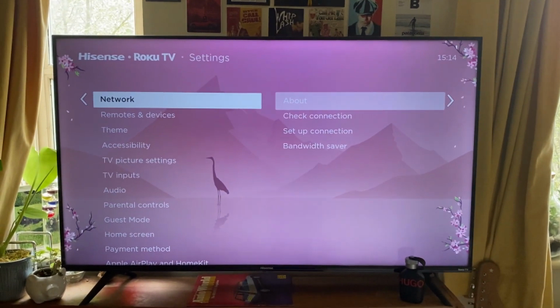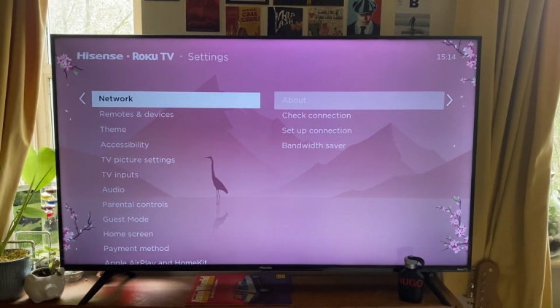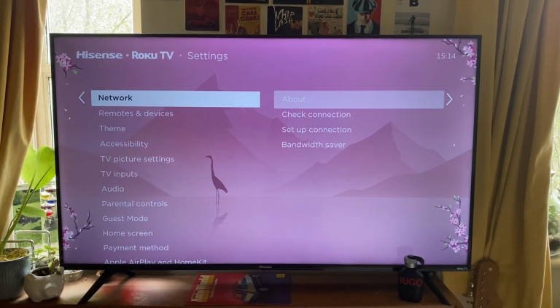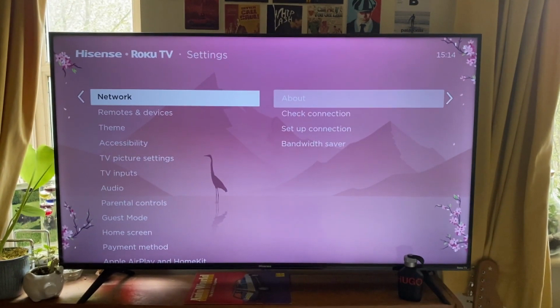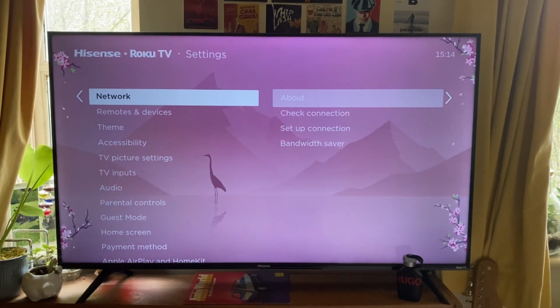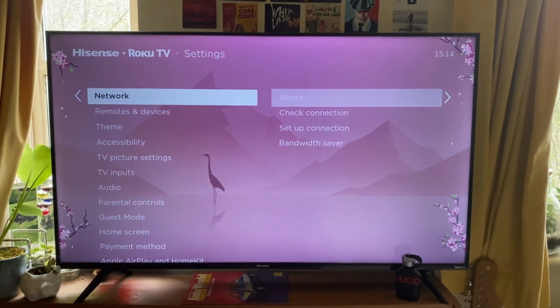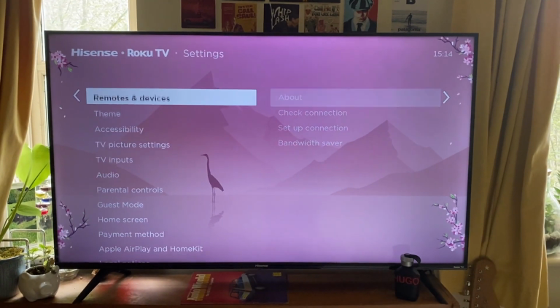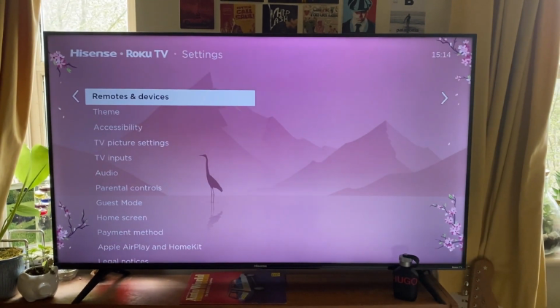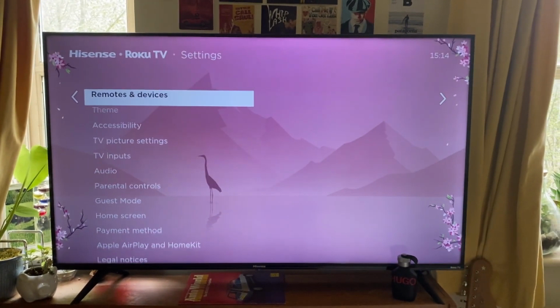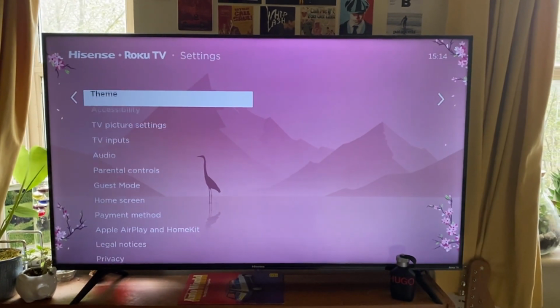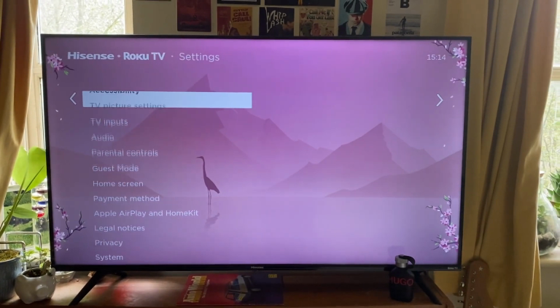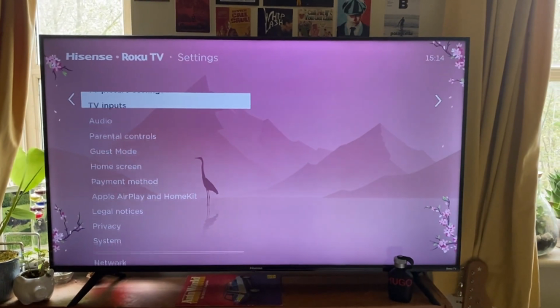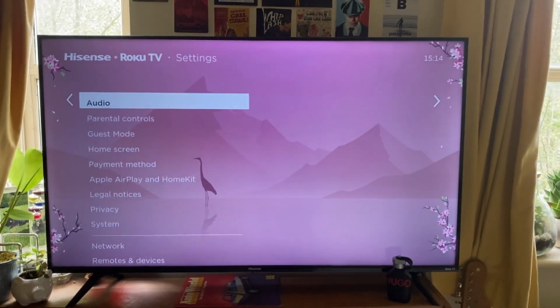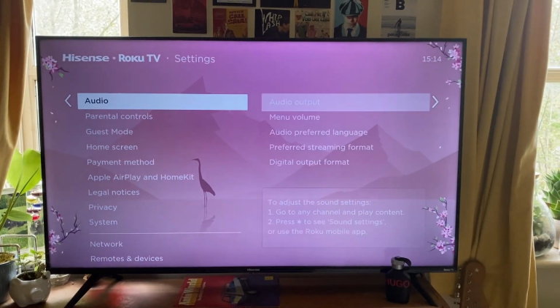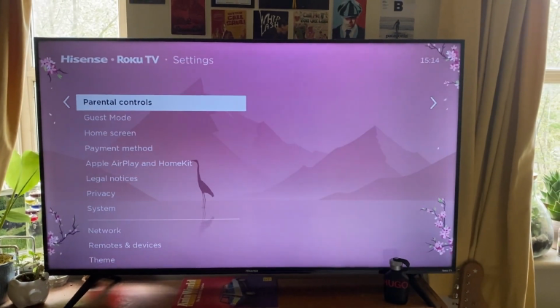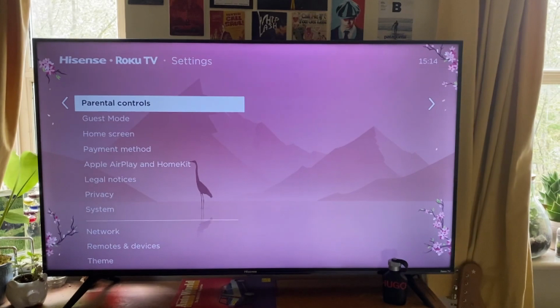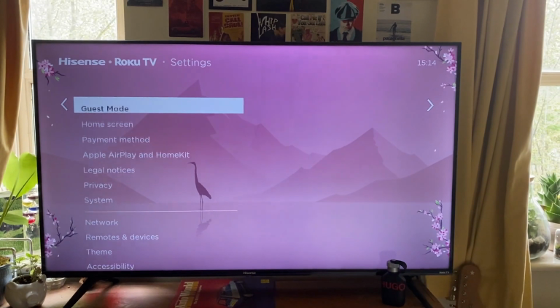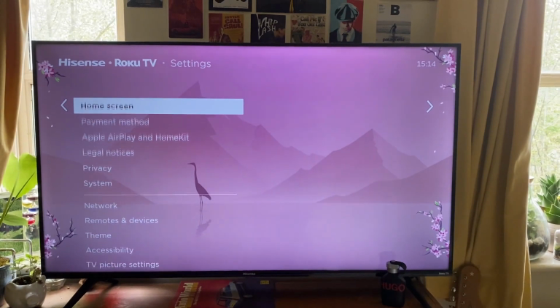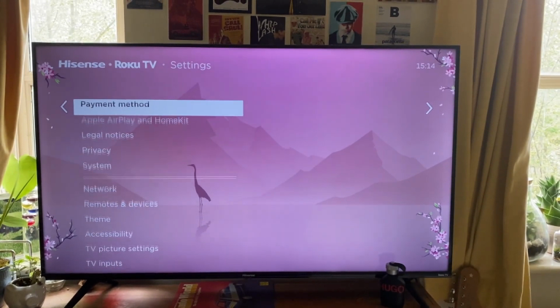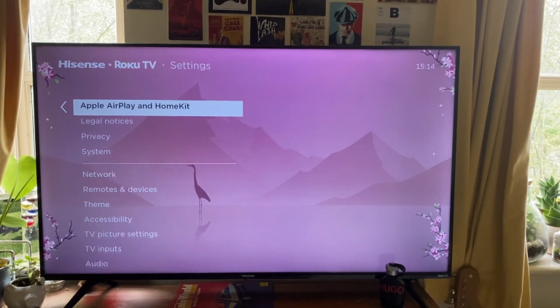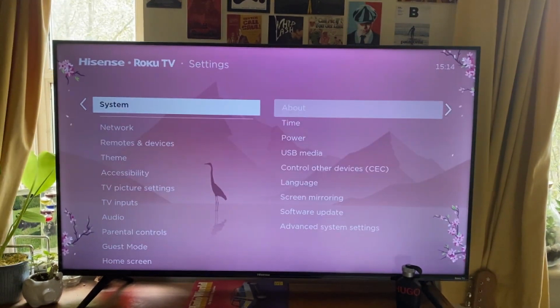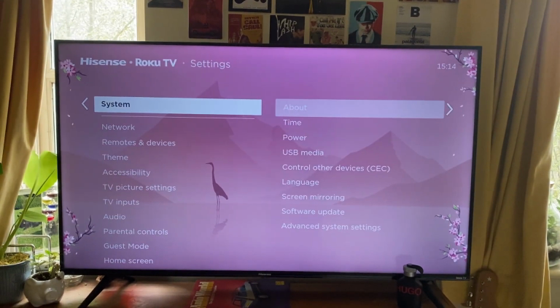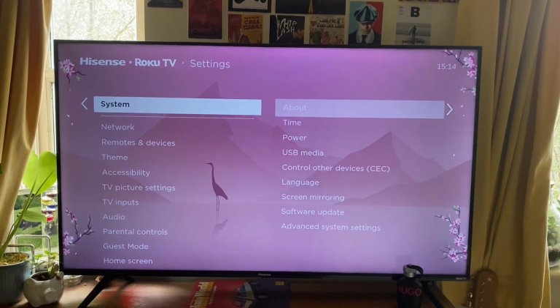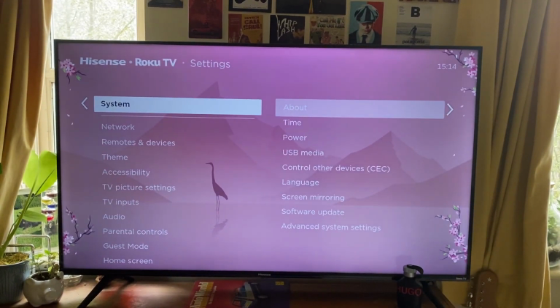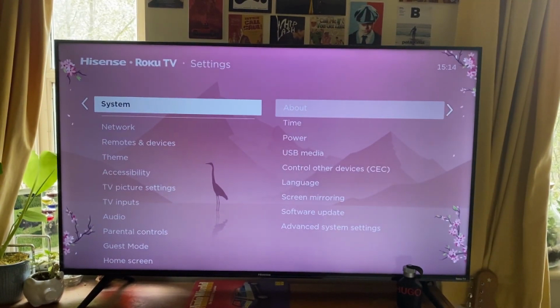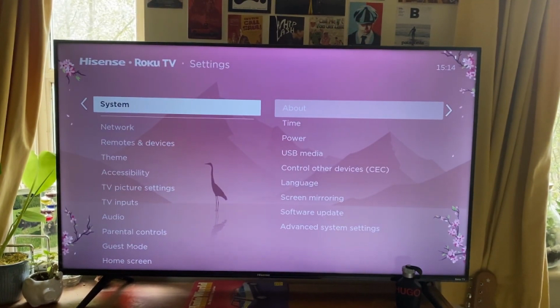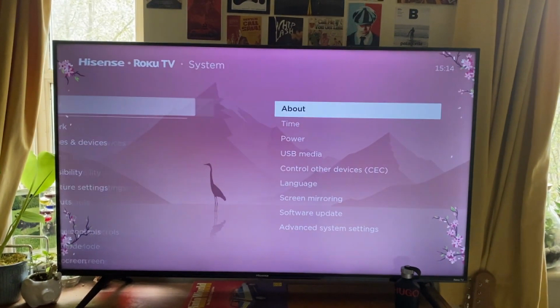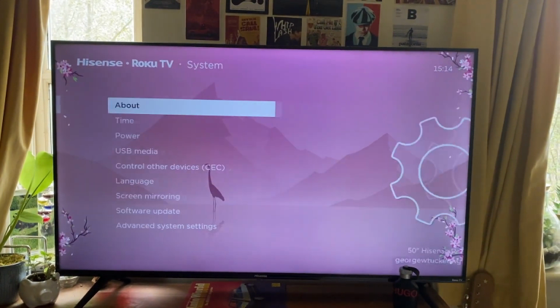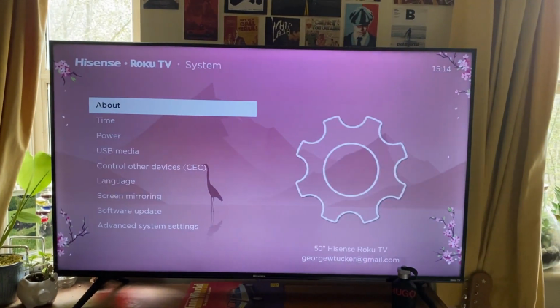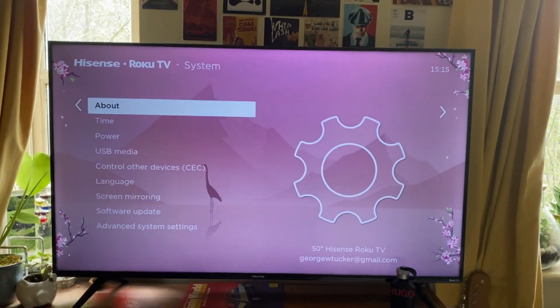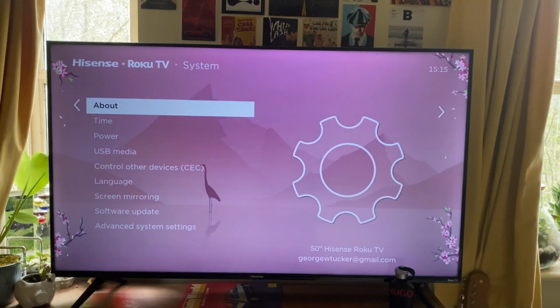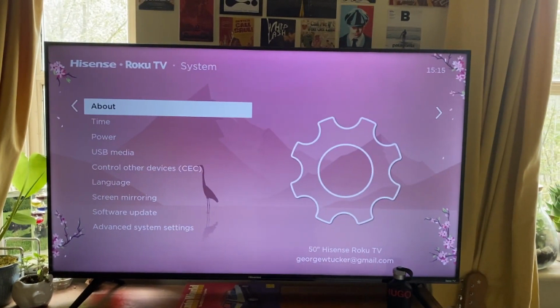Then scroll down — you can hold the button or just tap — until you get down to System. Once you're on System, tap OK.